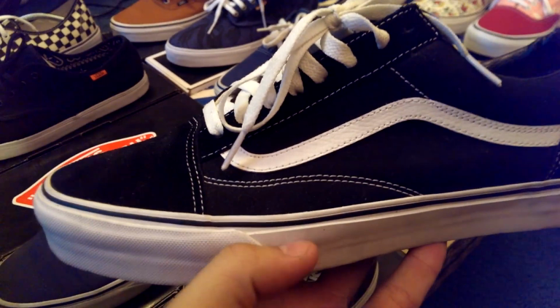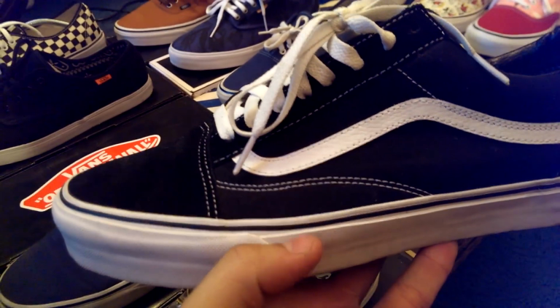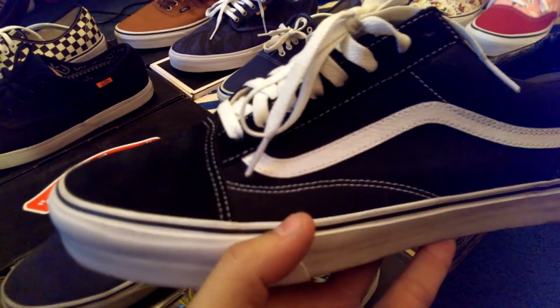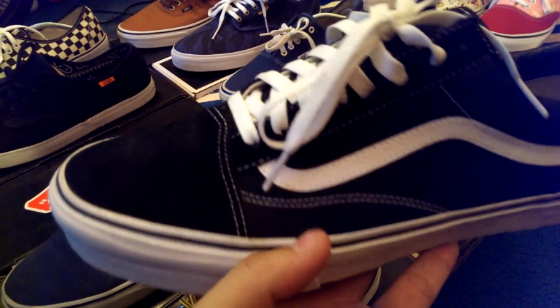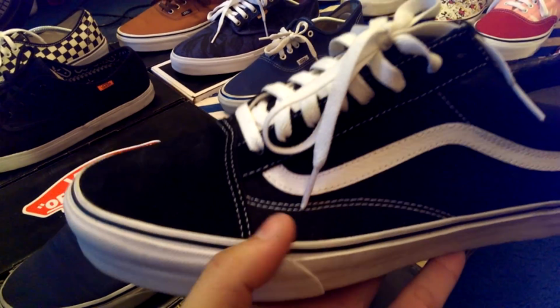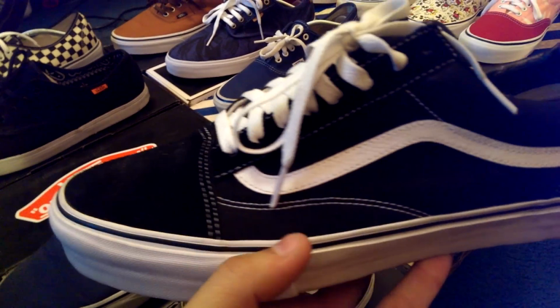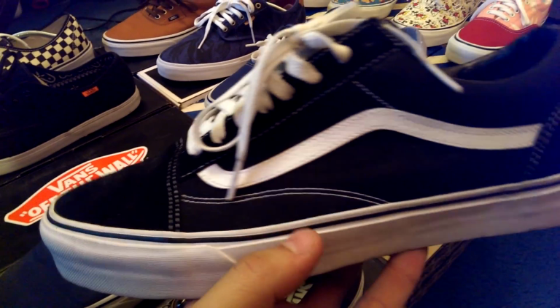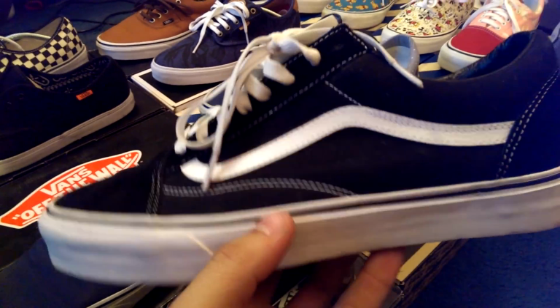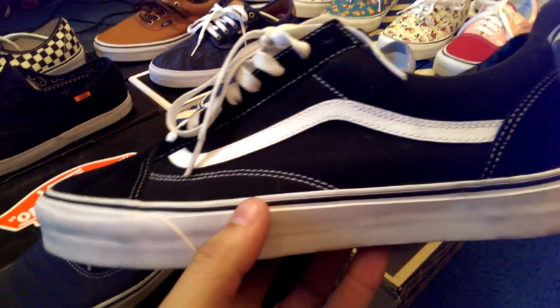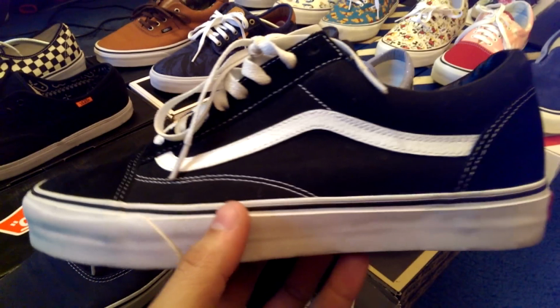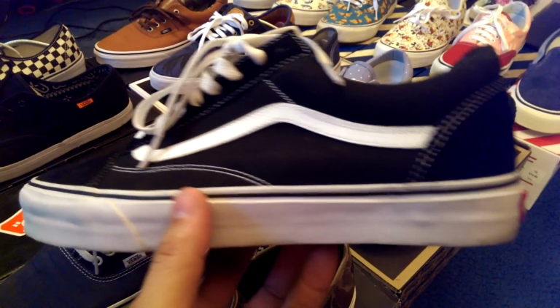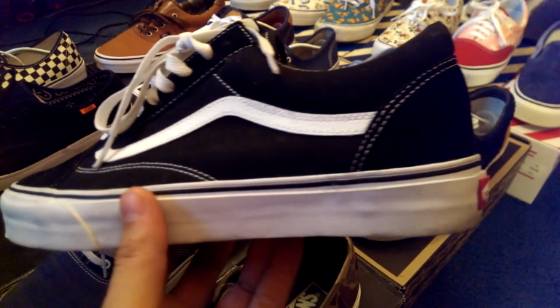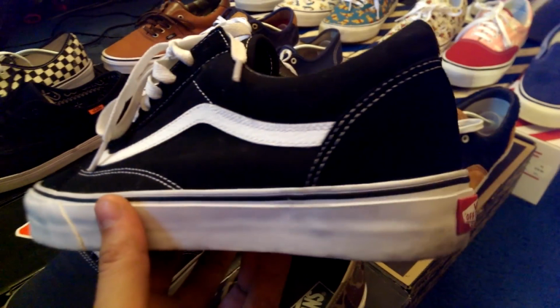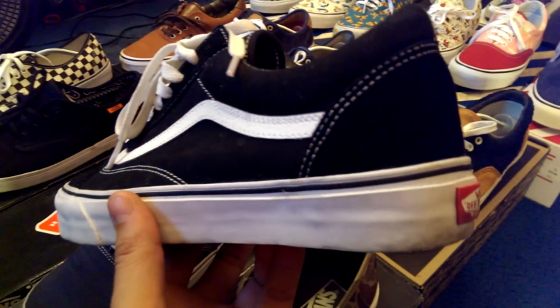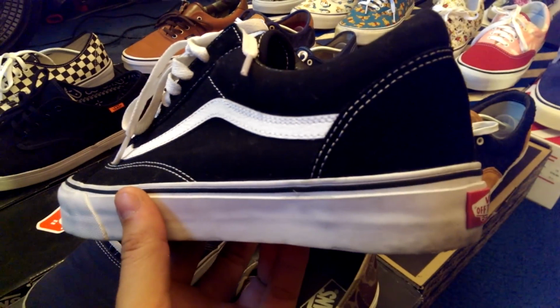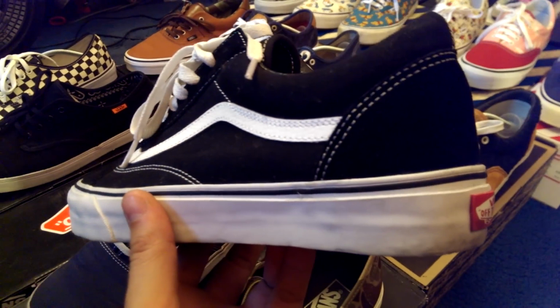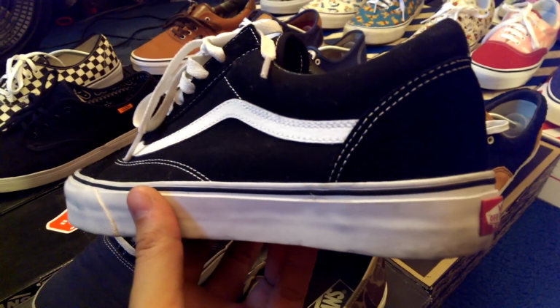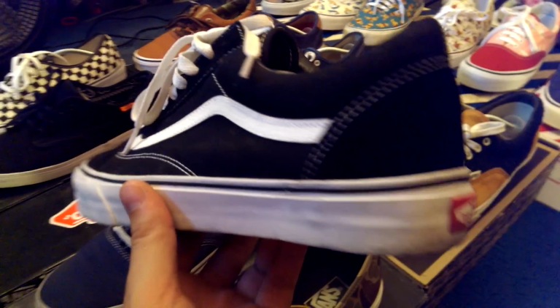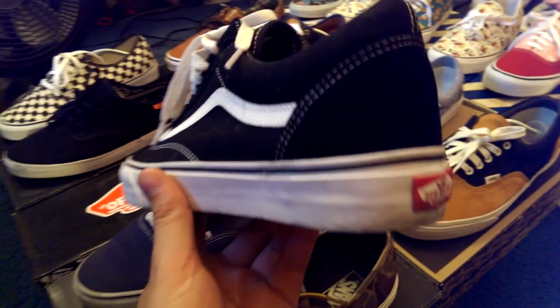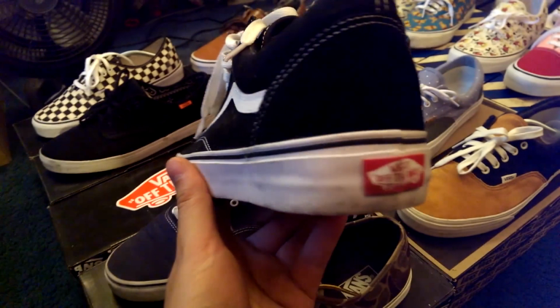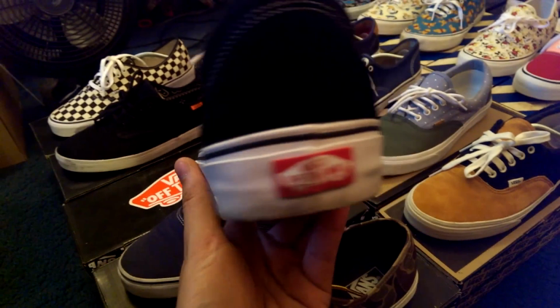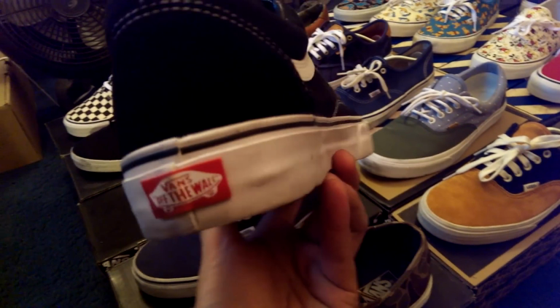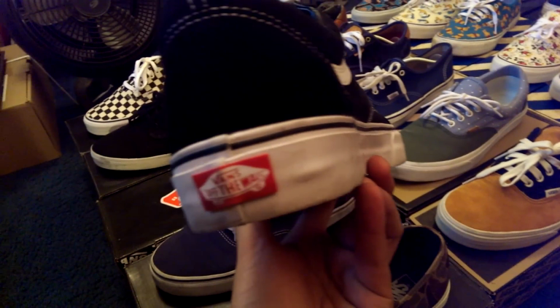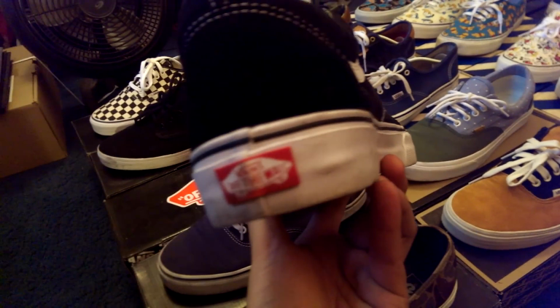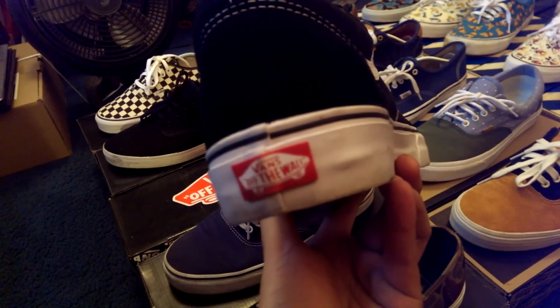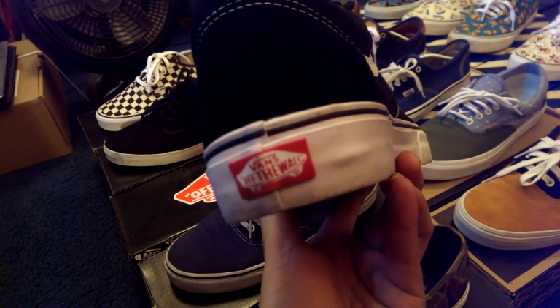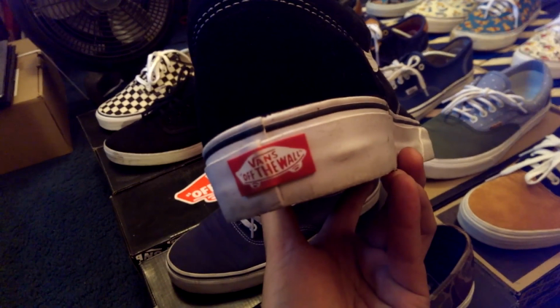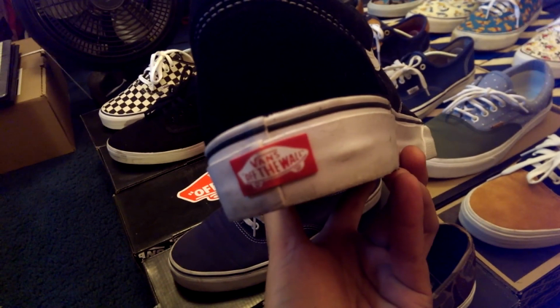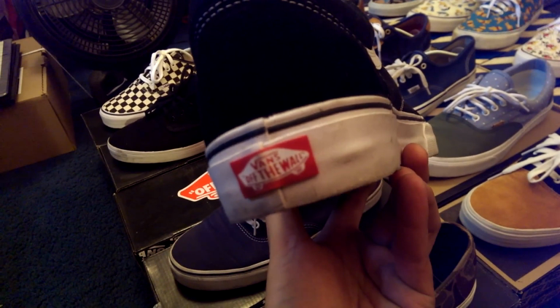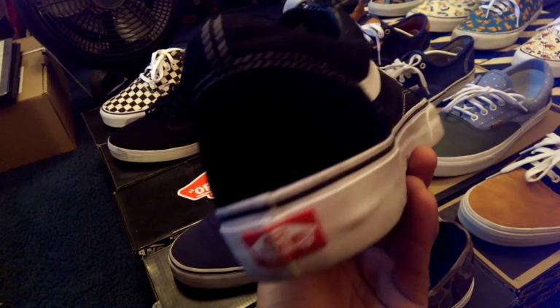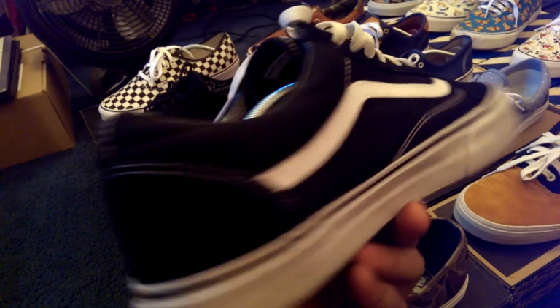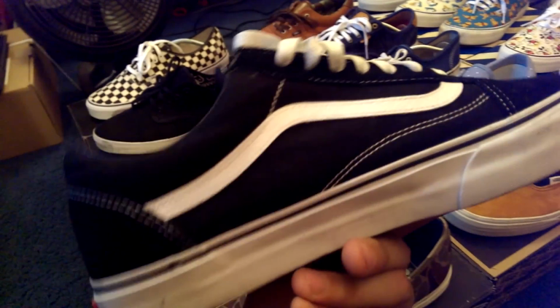Up next we got the GR Old School. Got that classic suede and canvas combination with the white accents. I break these out every now and then.